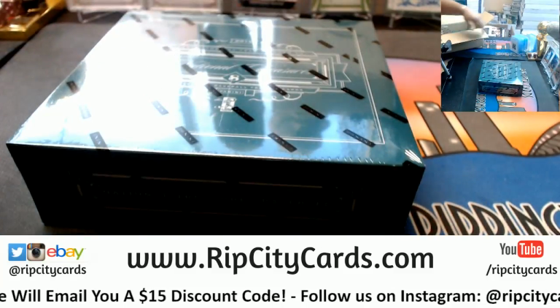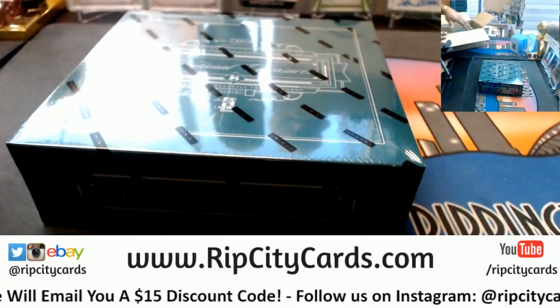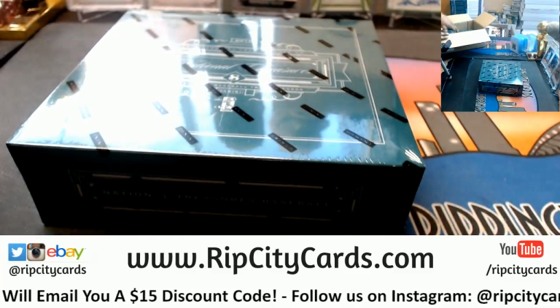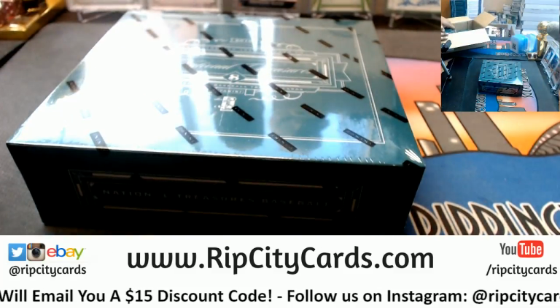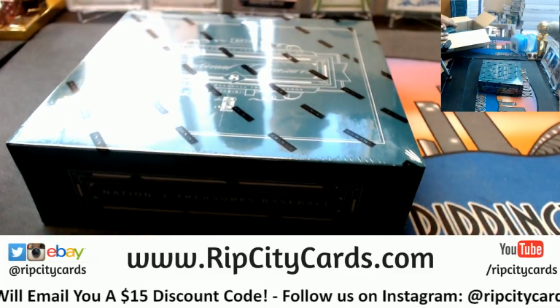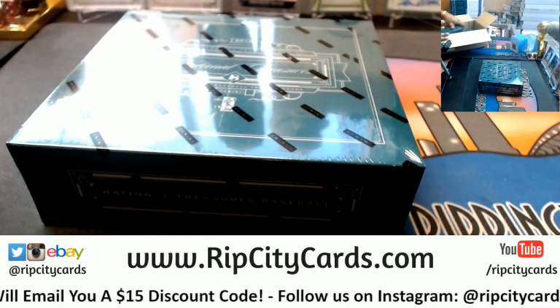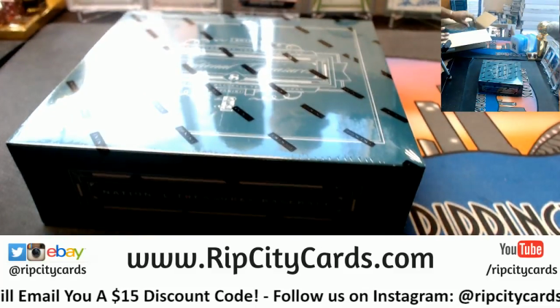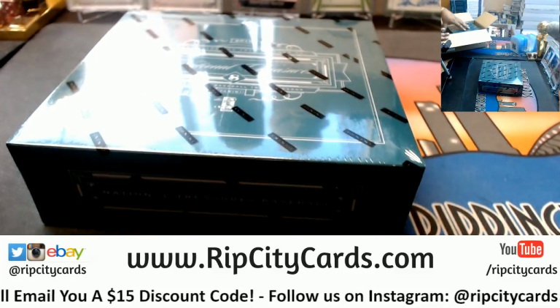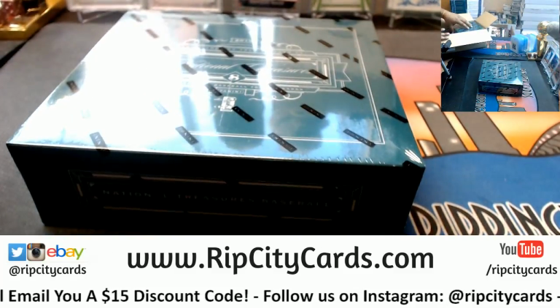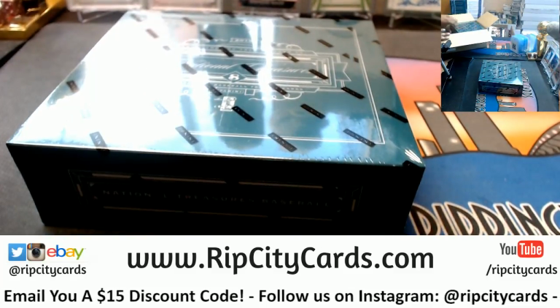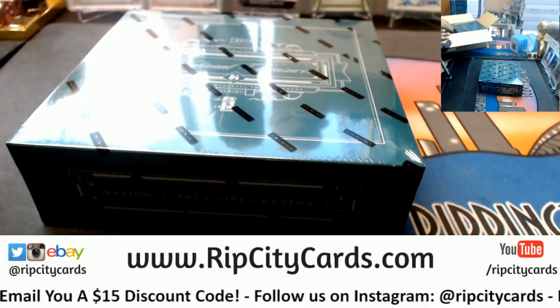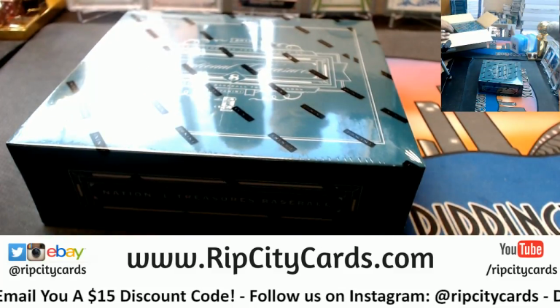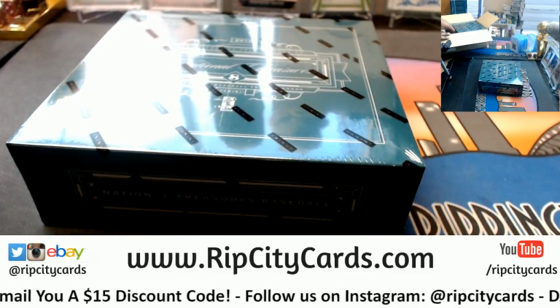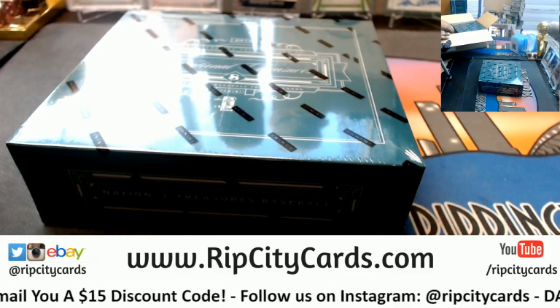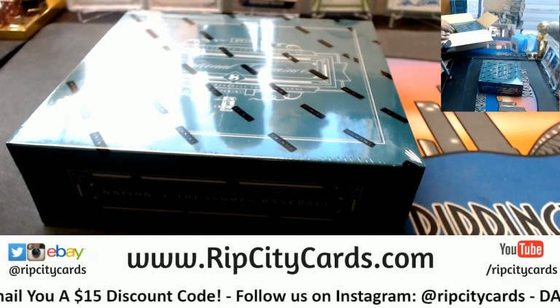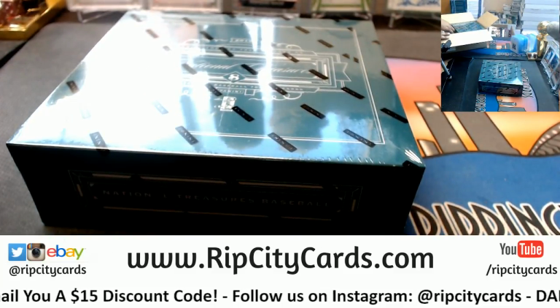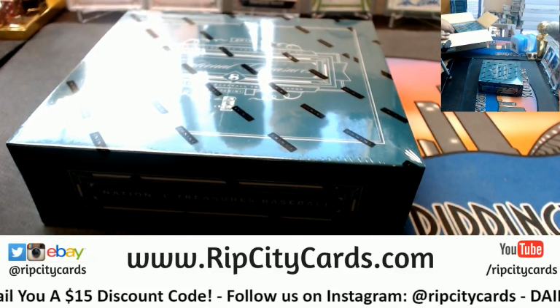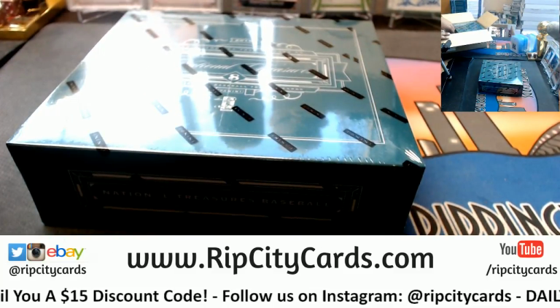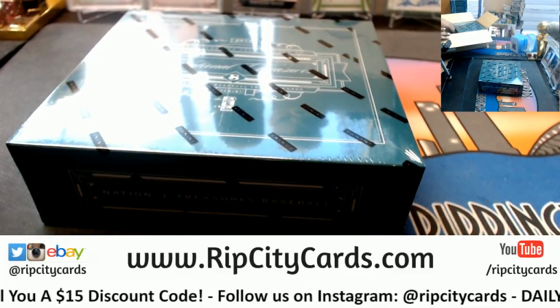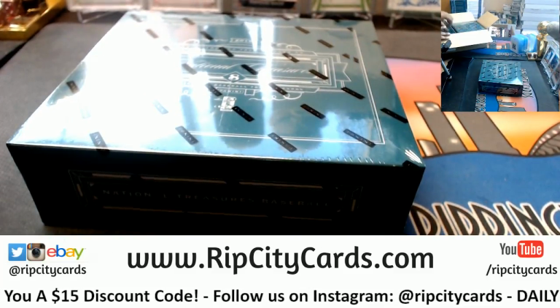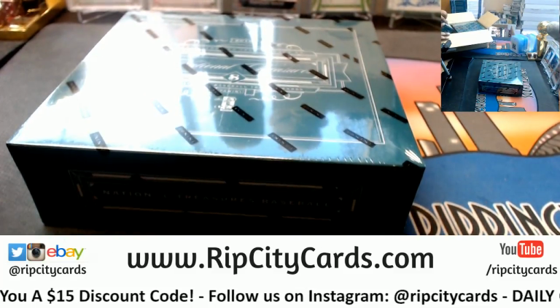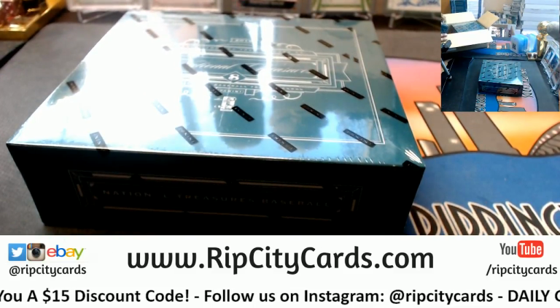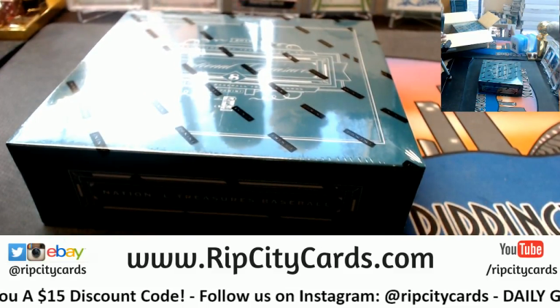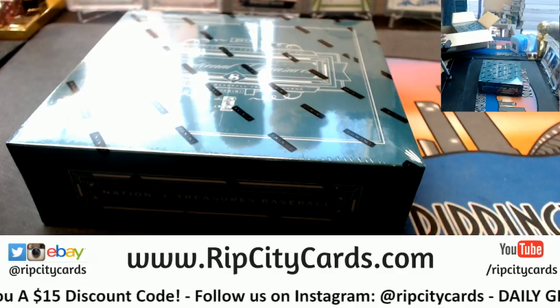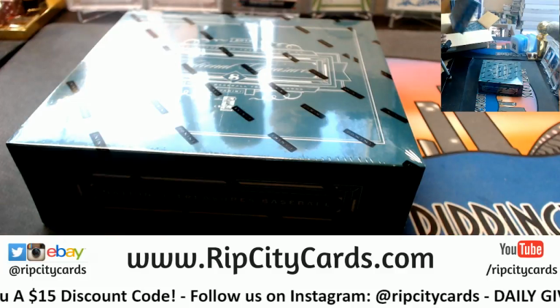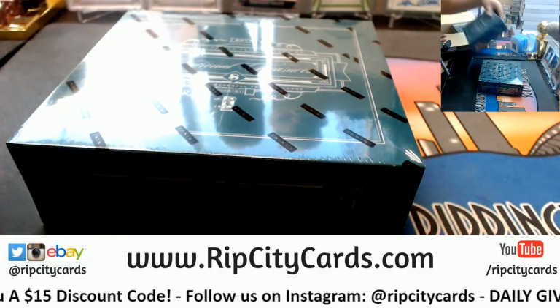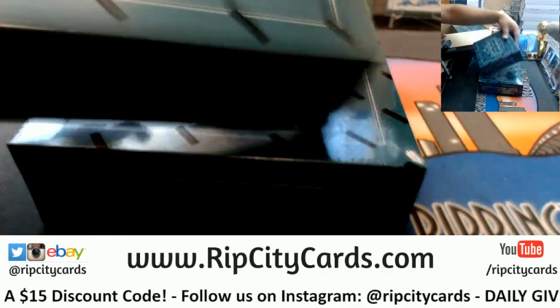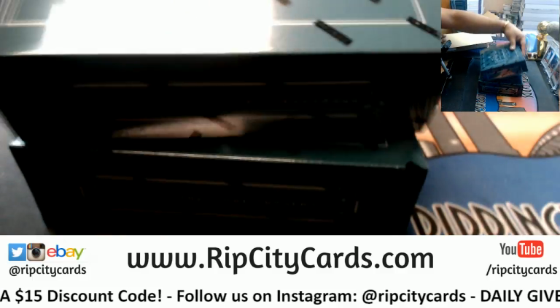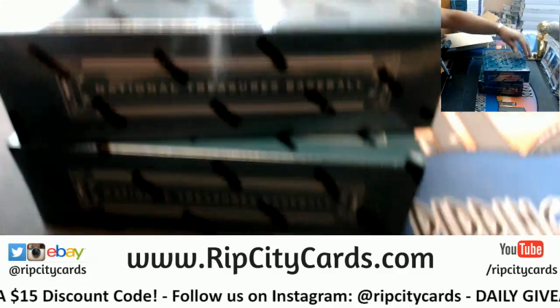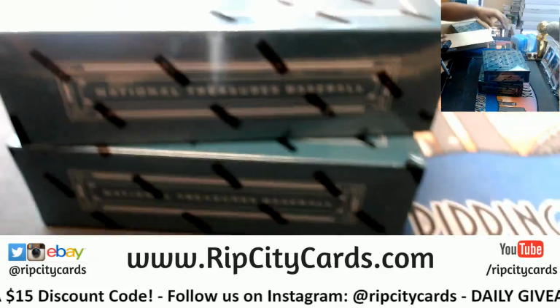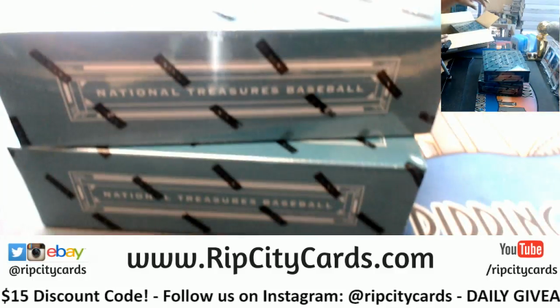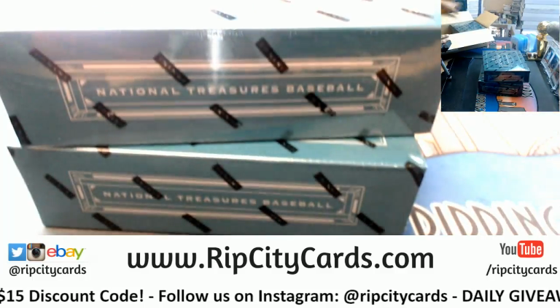I like to switch it up, so I'm gonna take one from the top and one from the bottom.